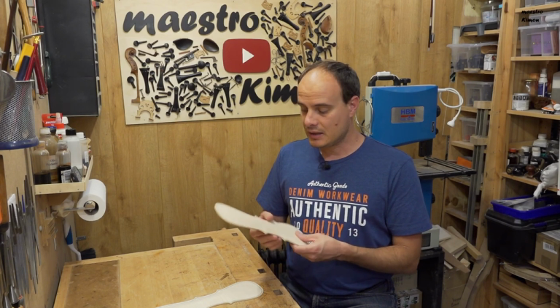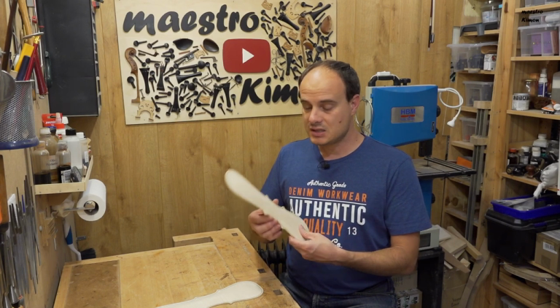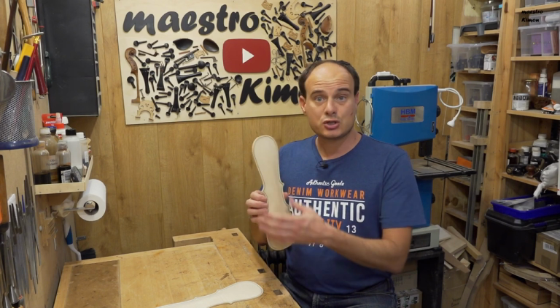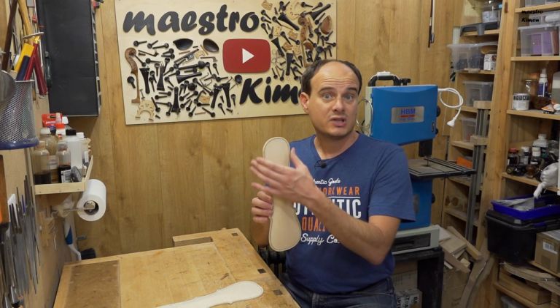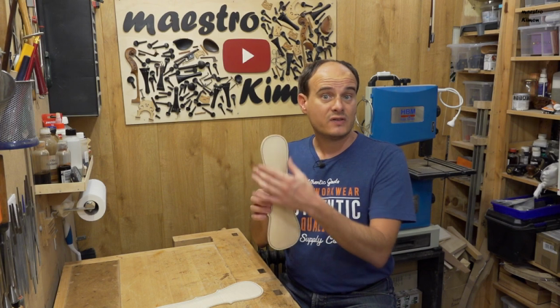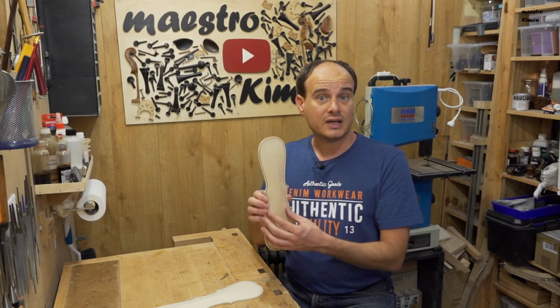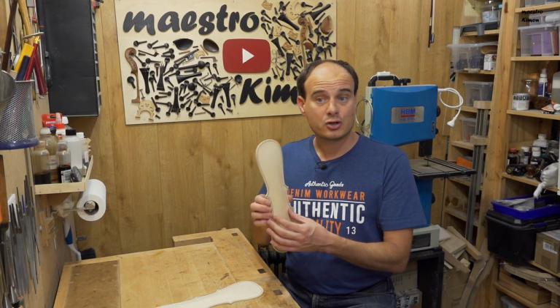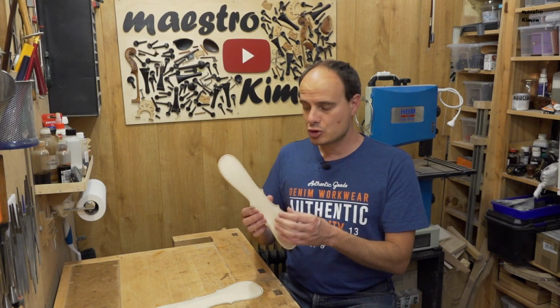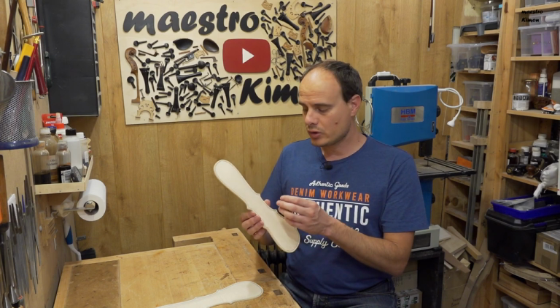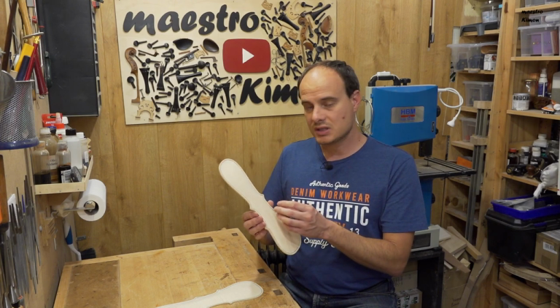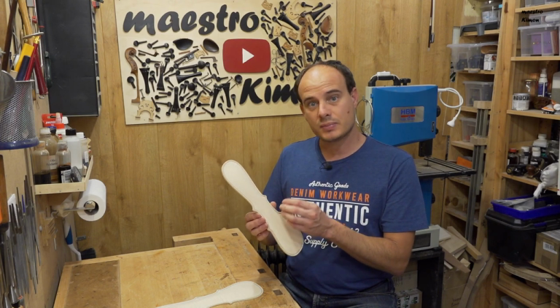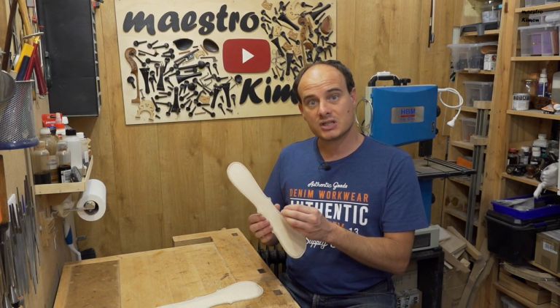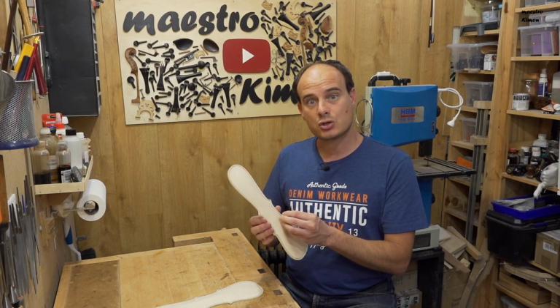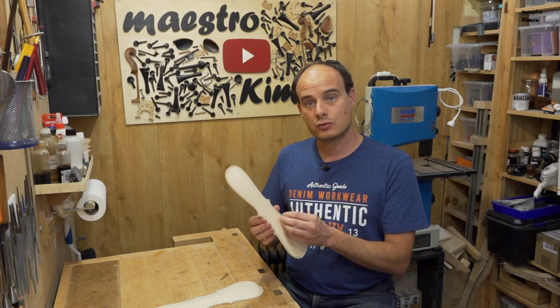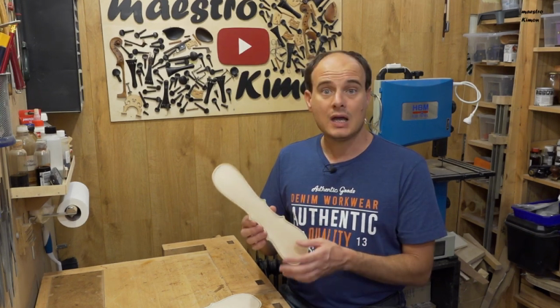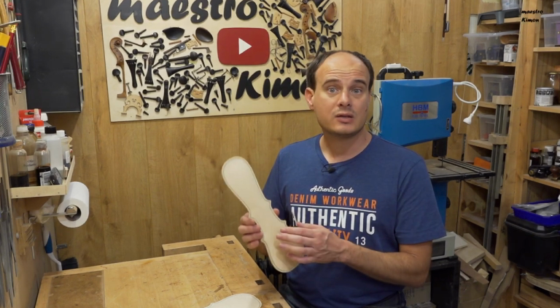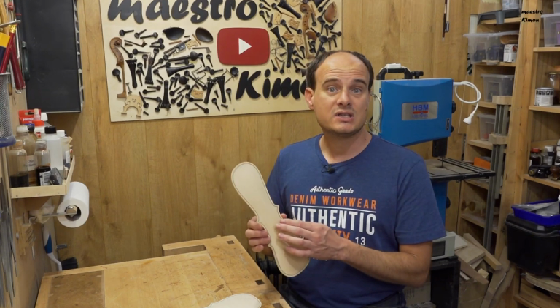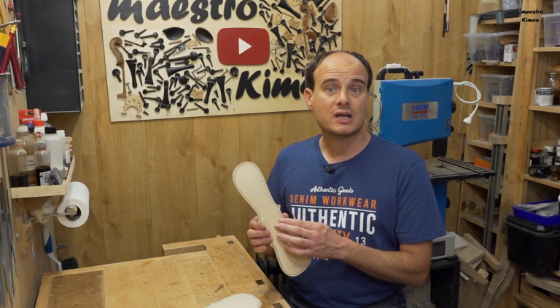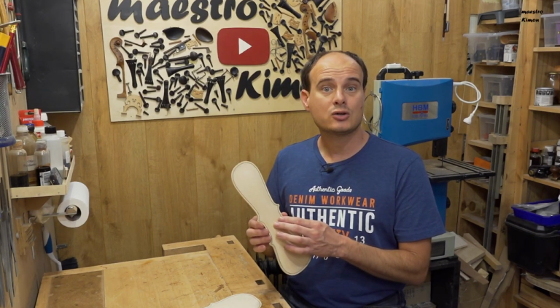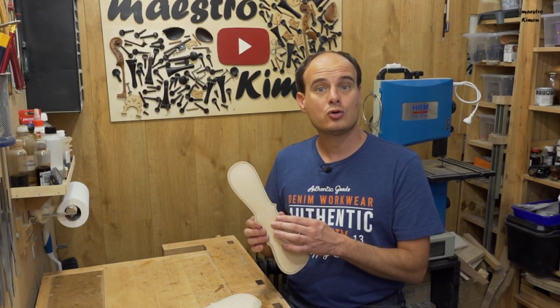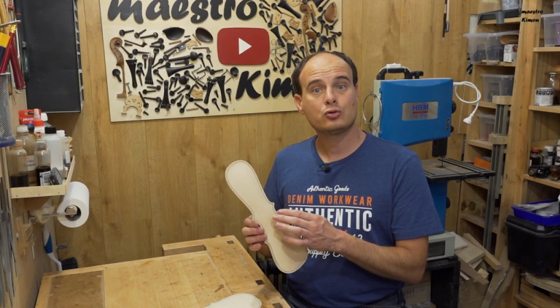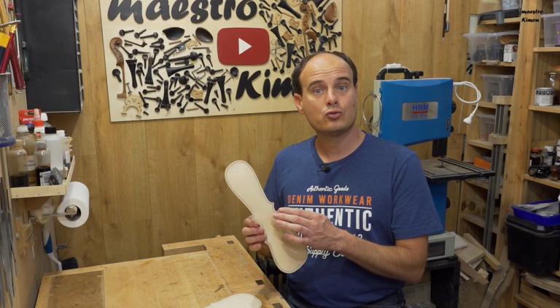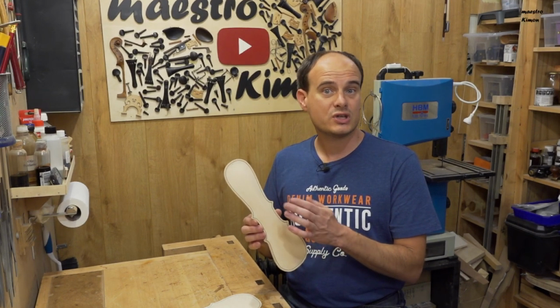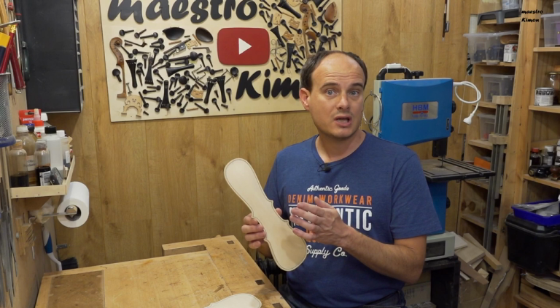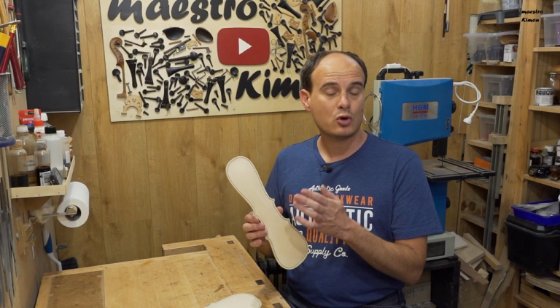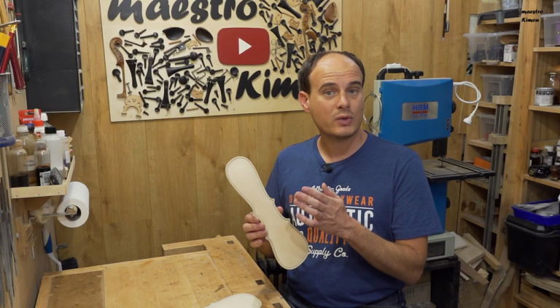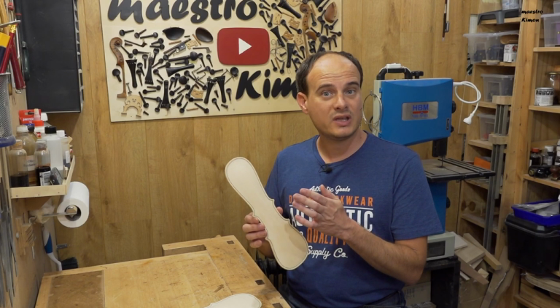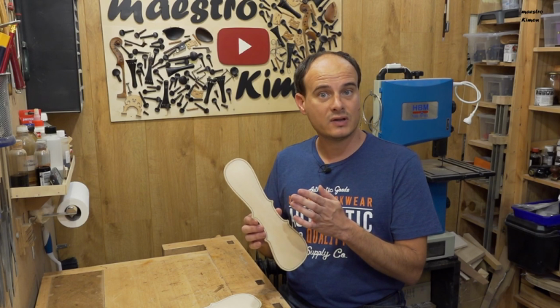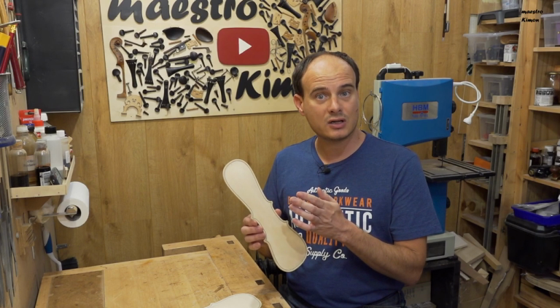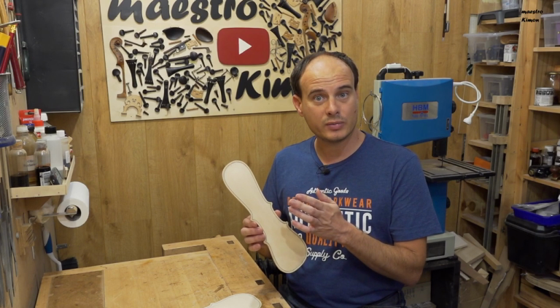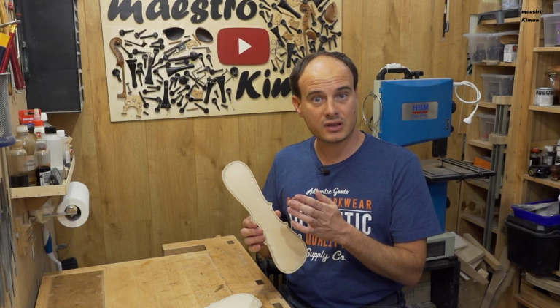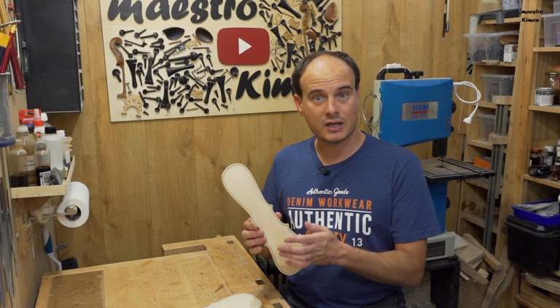I will use some of the measurements that I use for a full-size violin. This instrument is very narrow so it is pretty strong, and that means I can go to the same thickness or maybe even a little bit thinner.